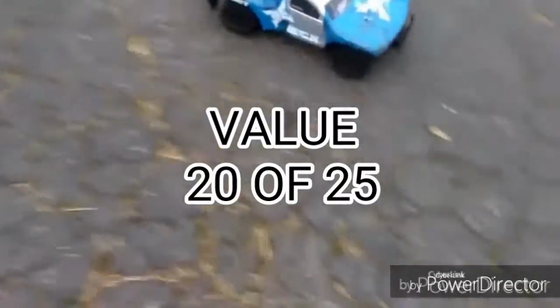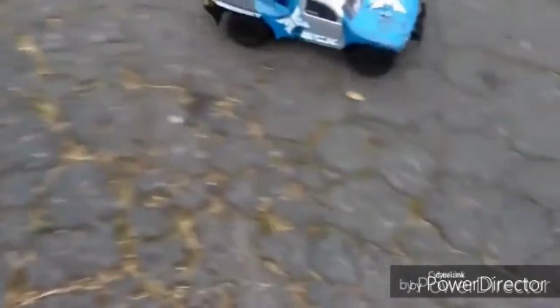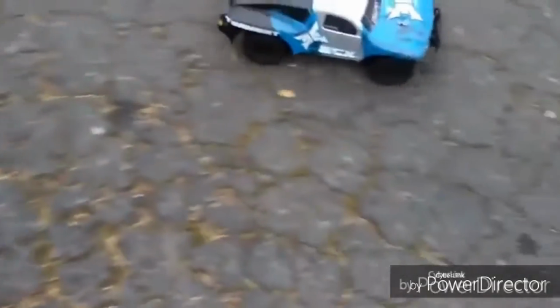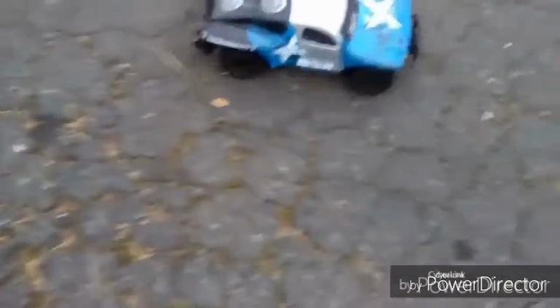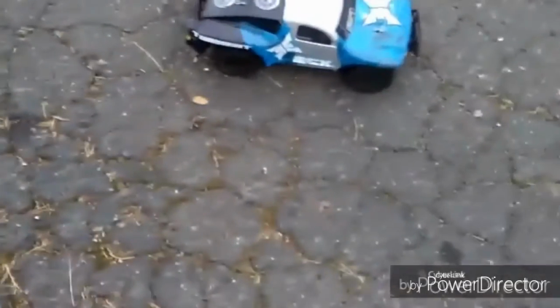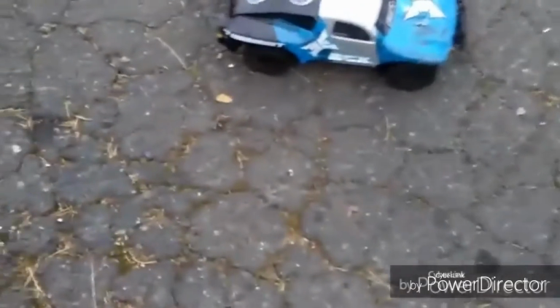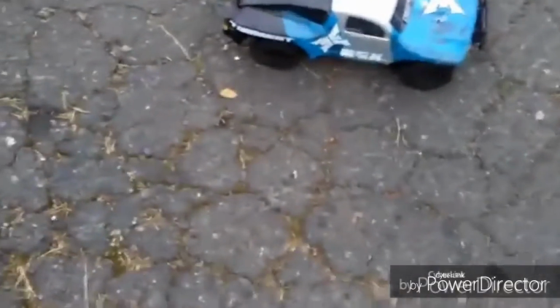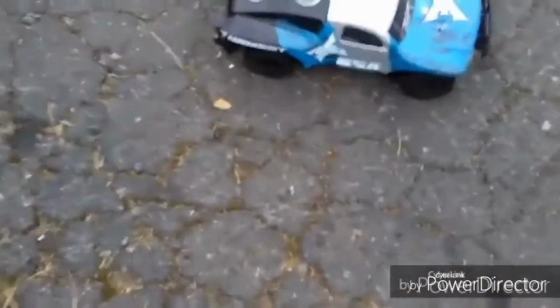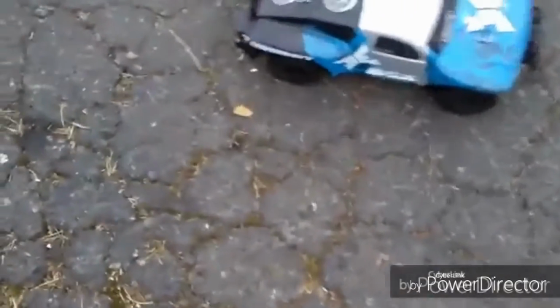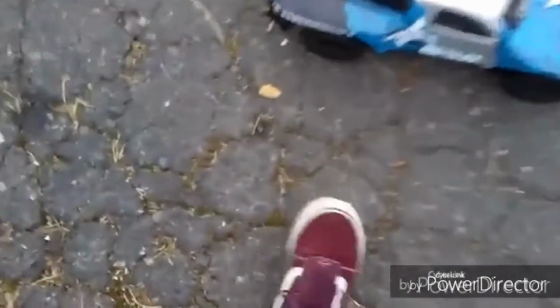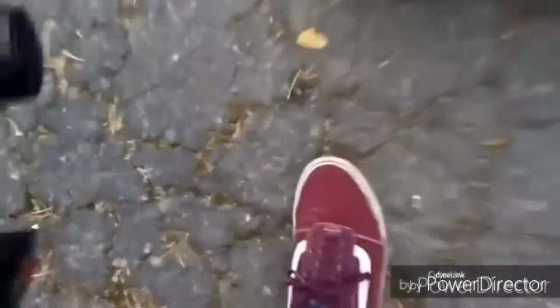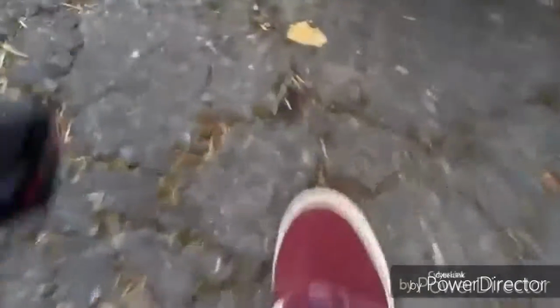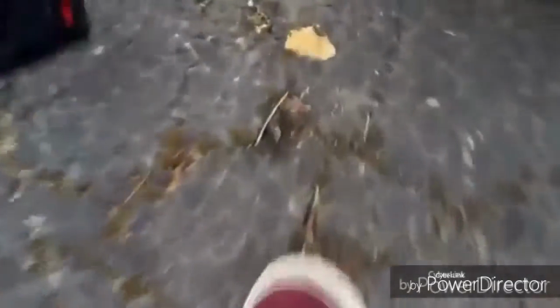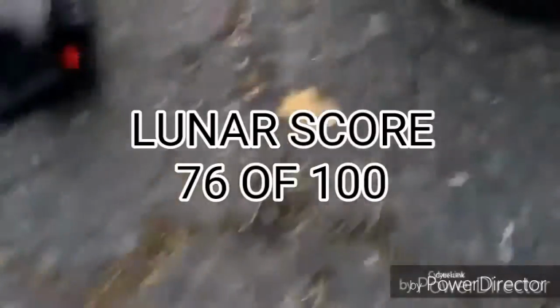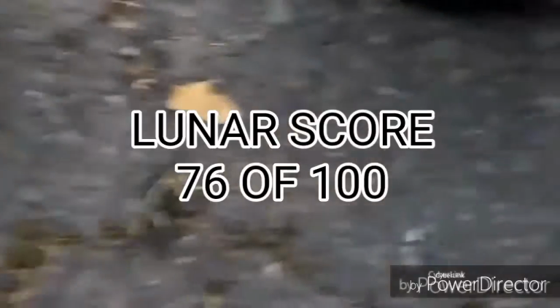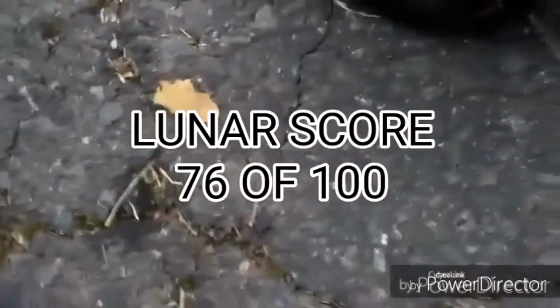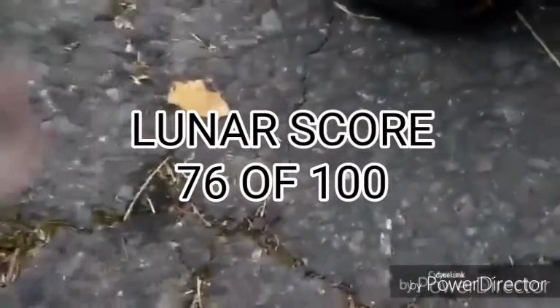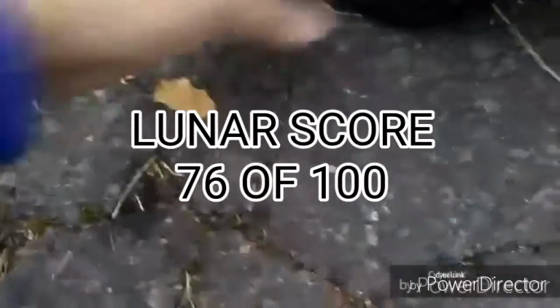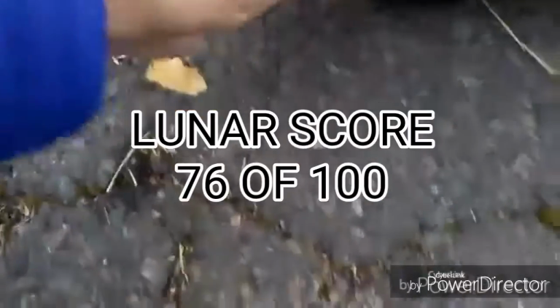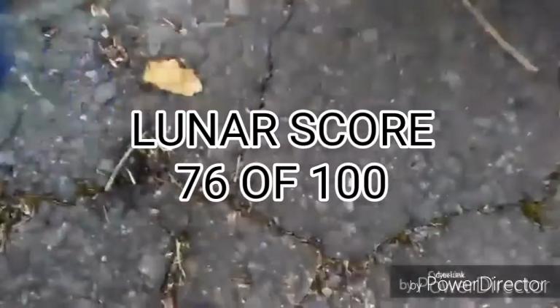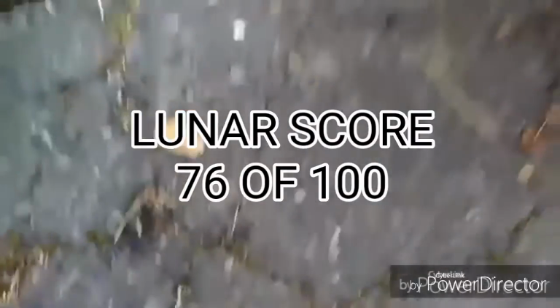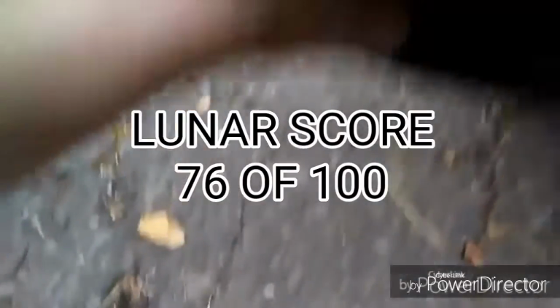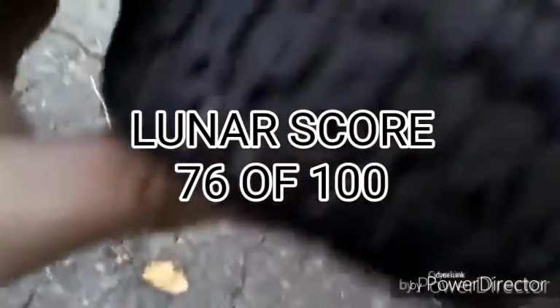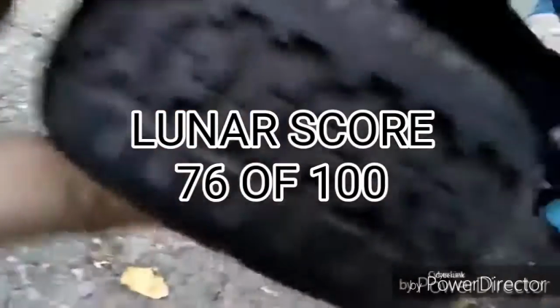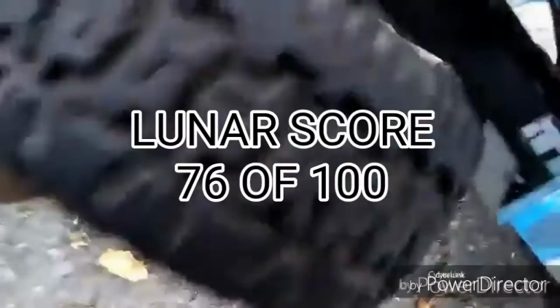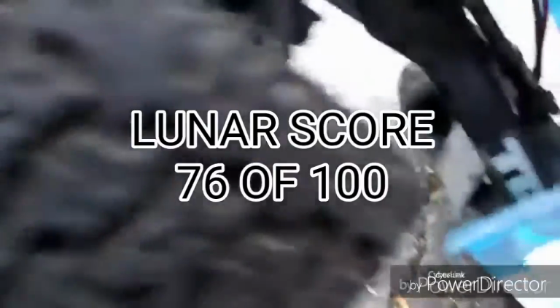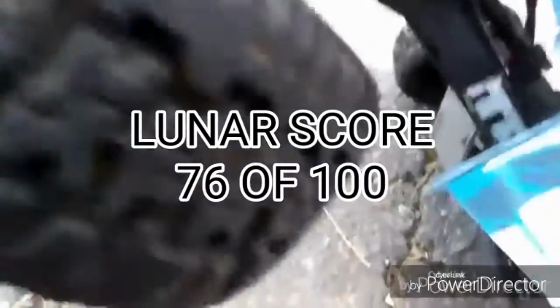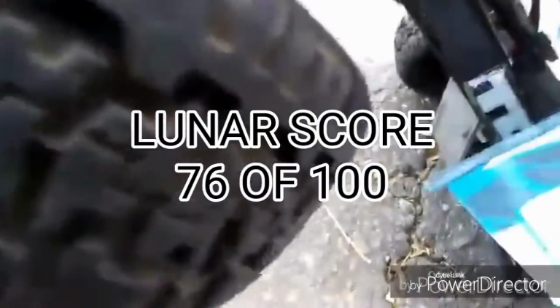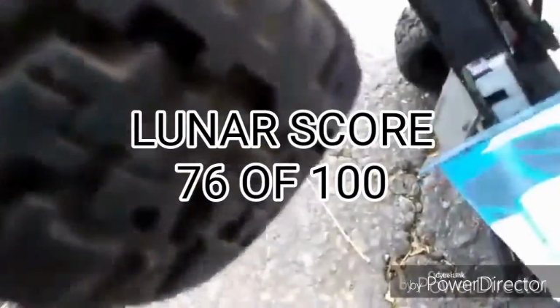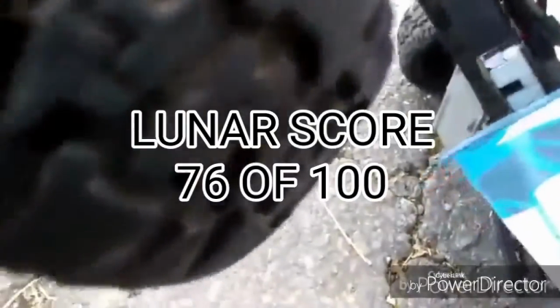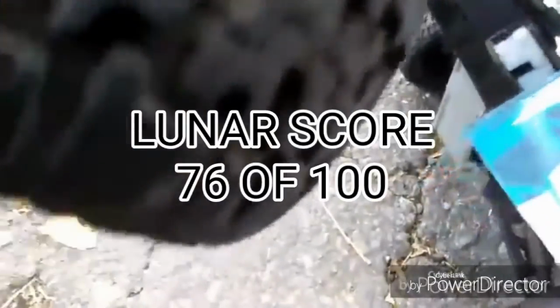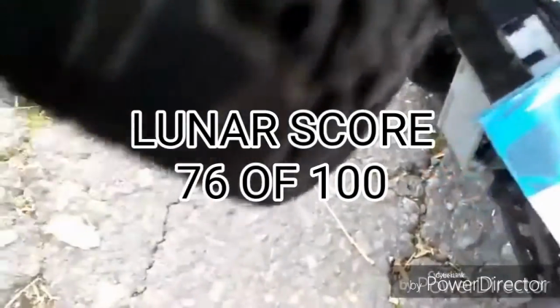Add it all together and the Lunar score is 76 points, close to the Slash's 79 points.